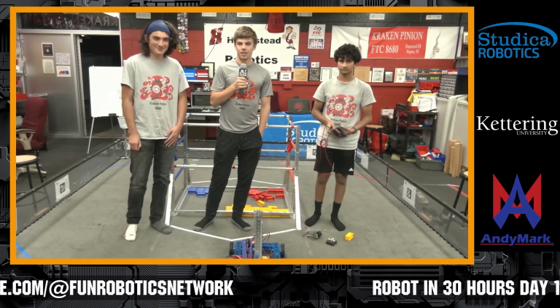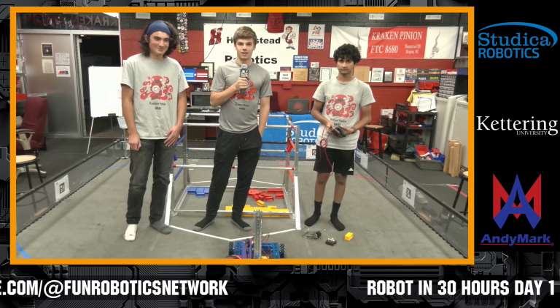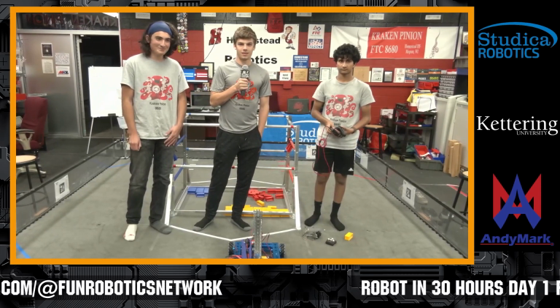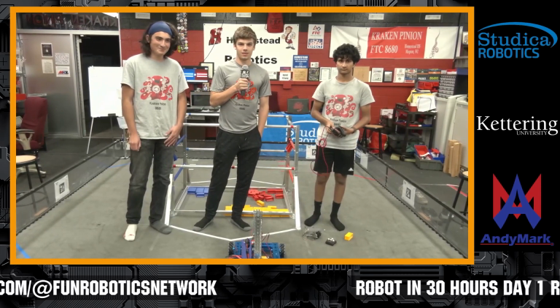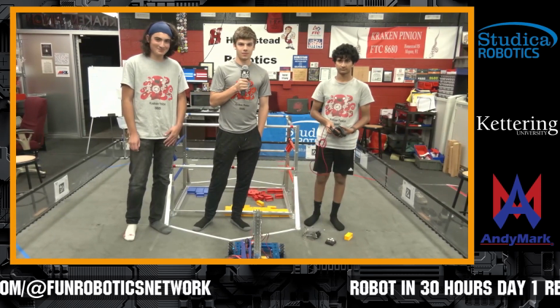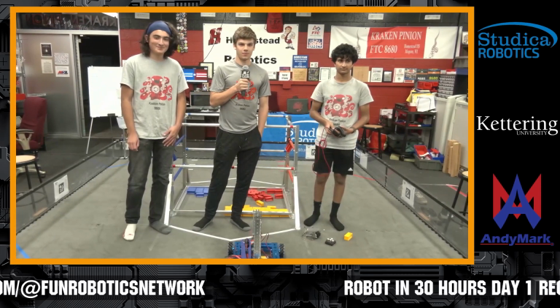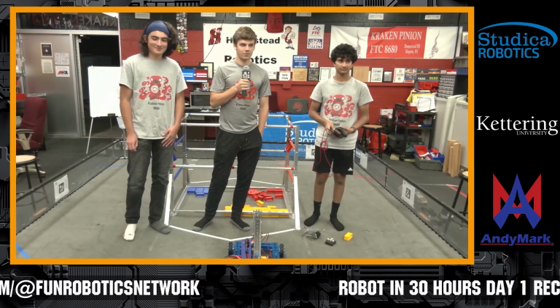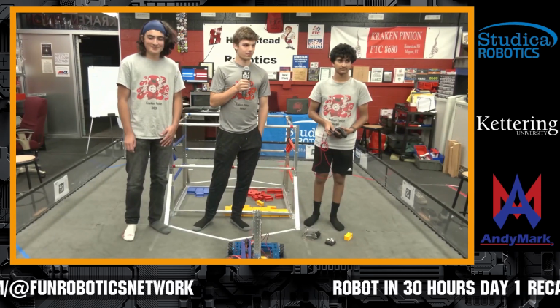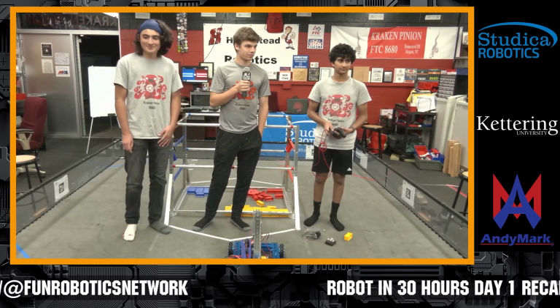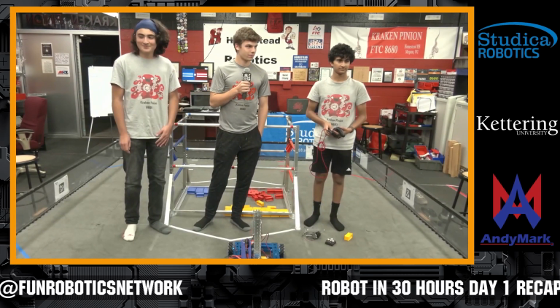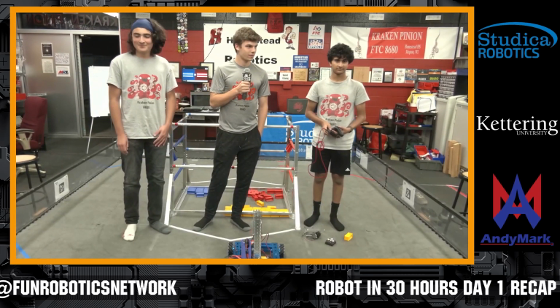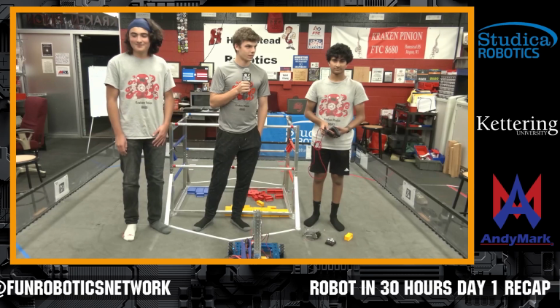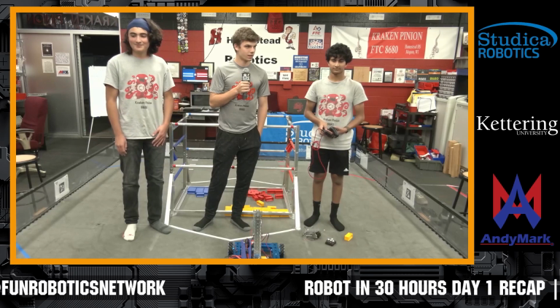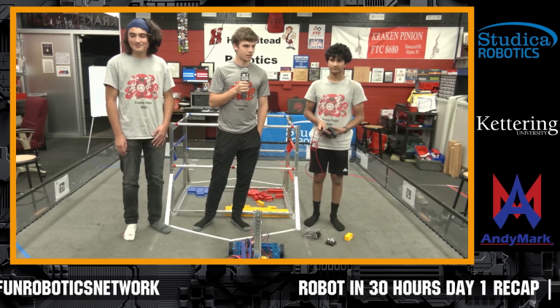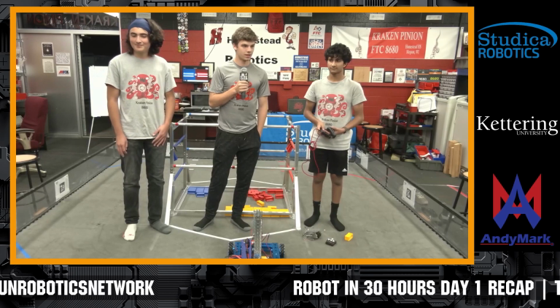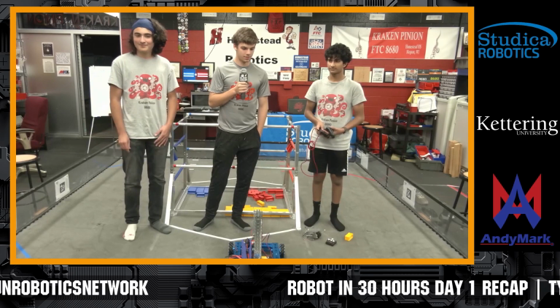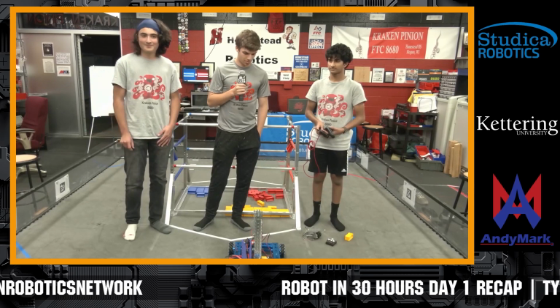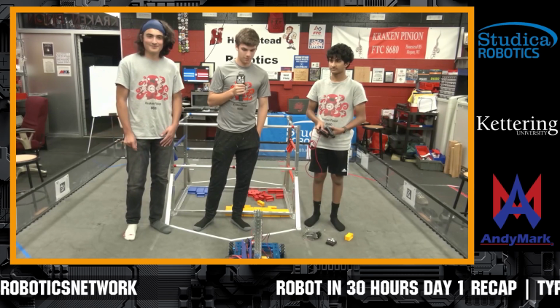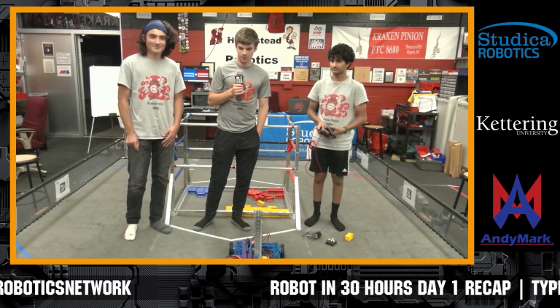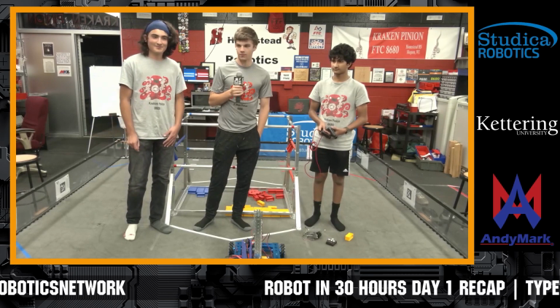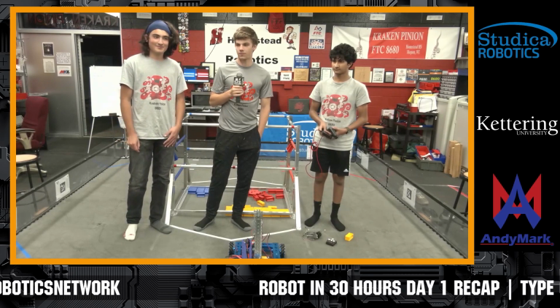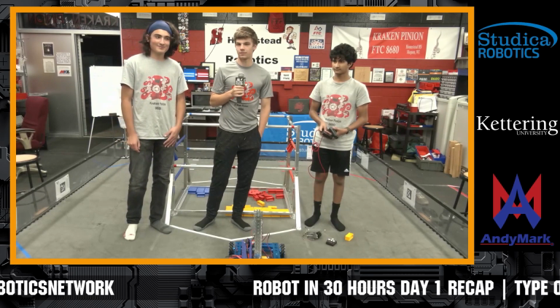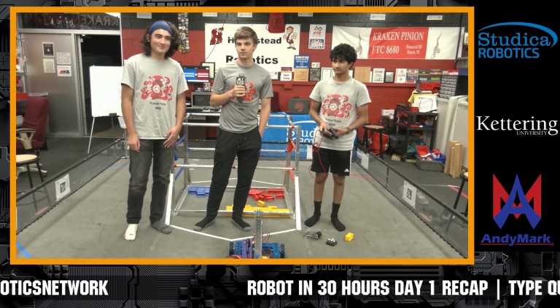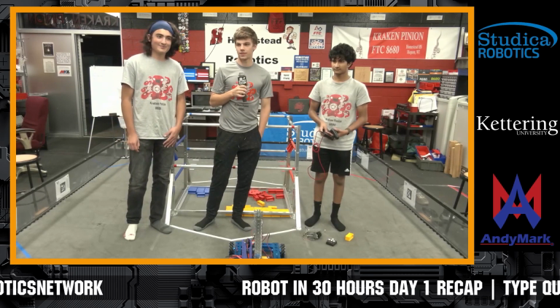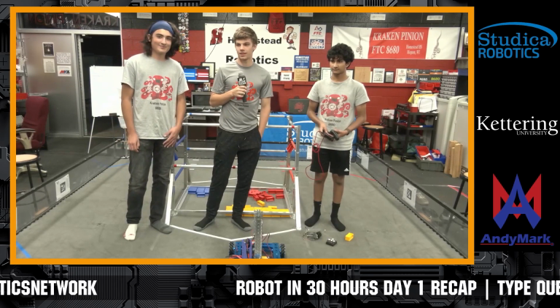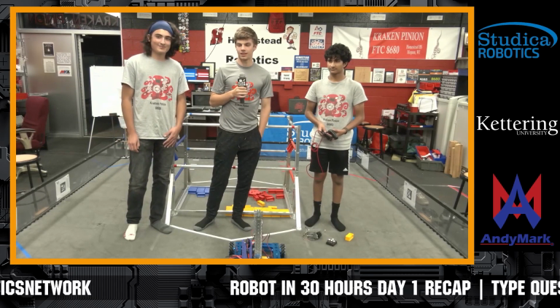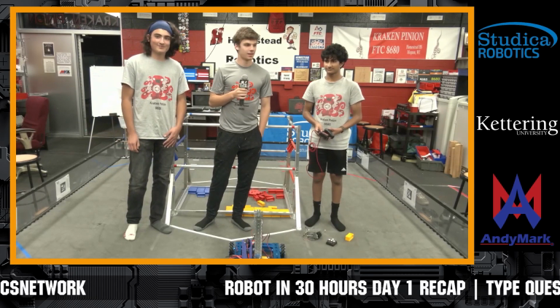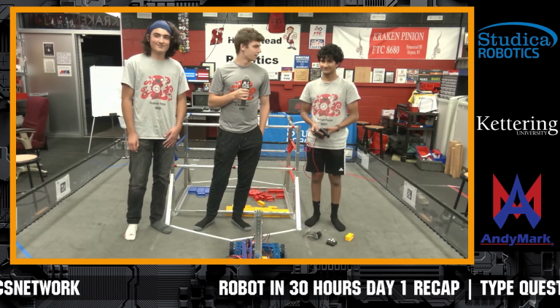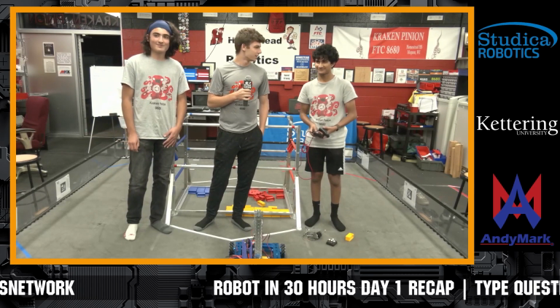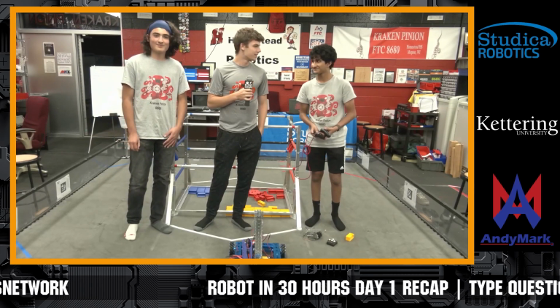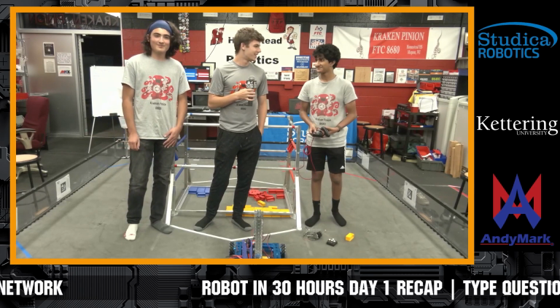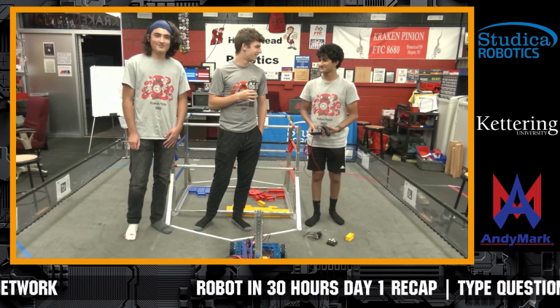All right, very cool. Hey, Kraken Pinion, thanks a lot for giving us your current progress. Can't wait to see what you do. Everybody give them a big round of applause.